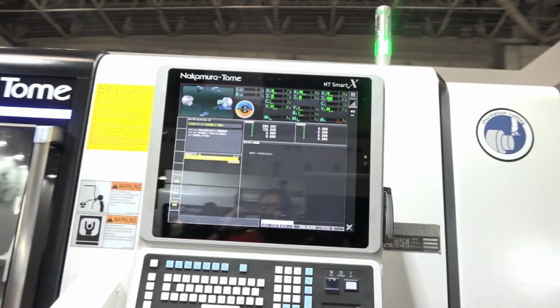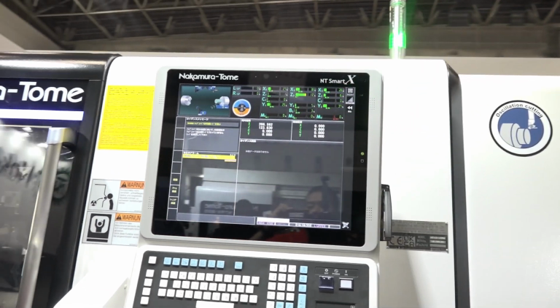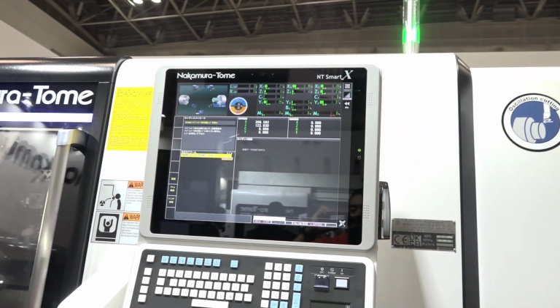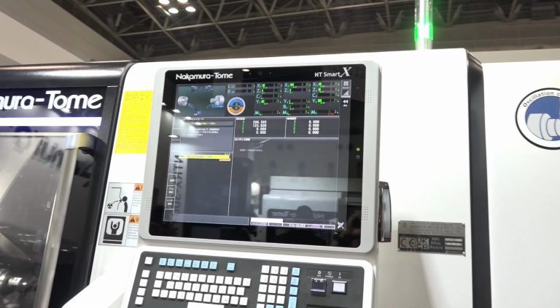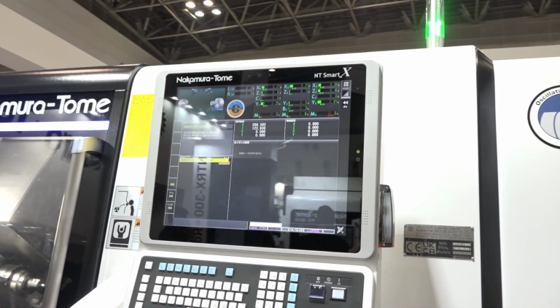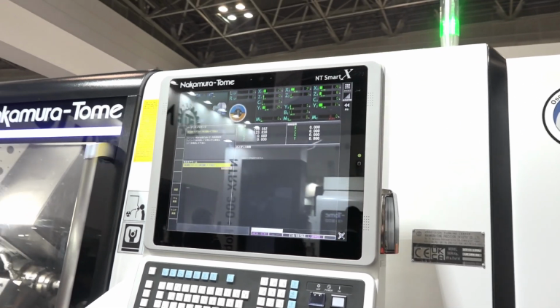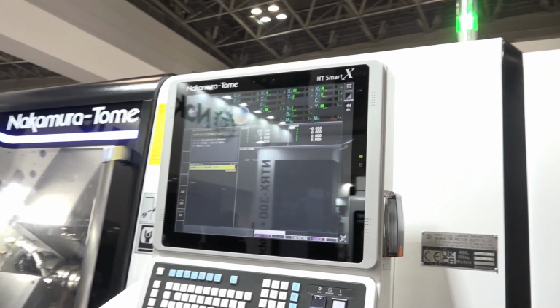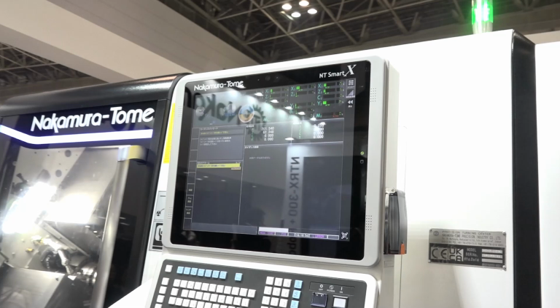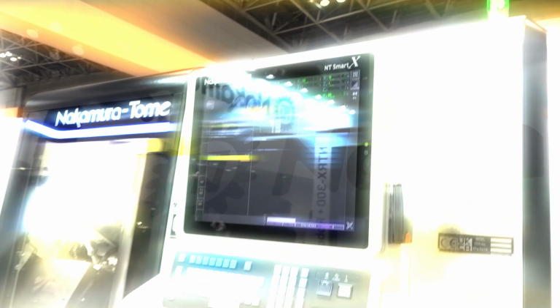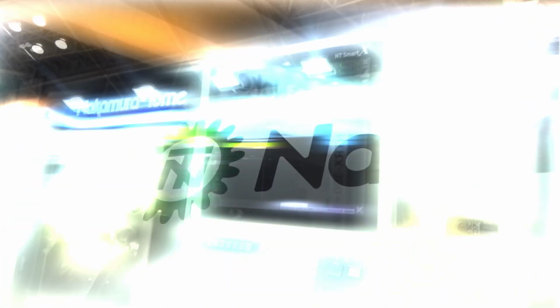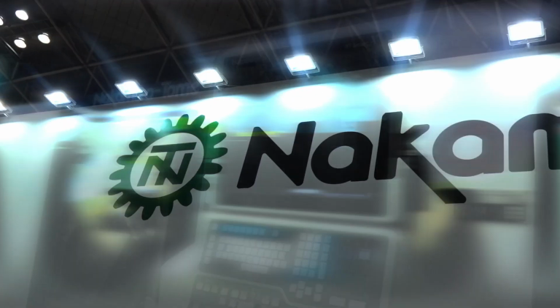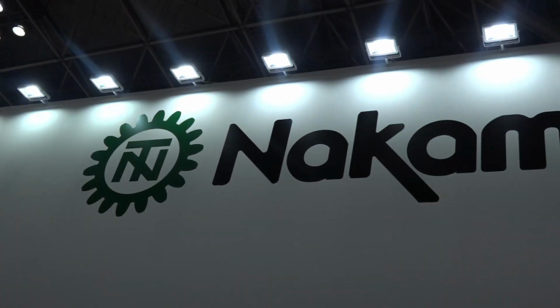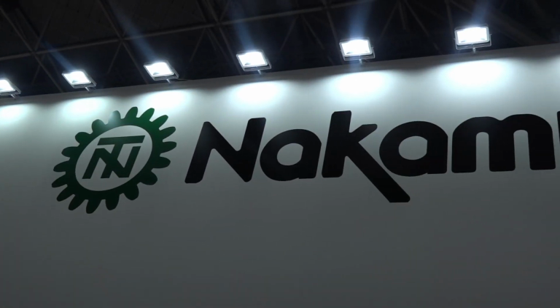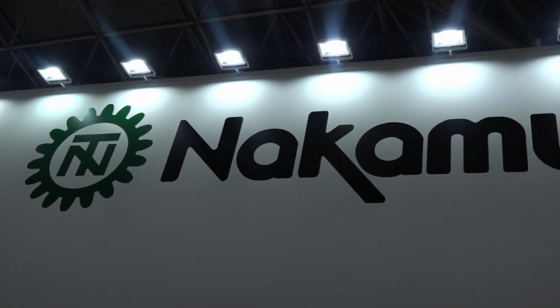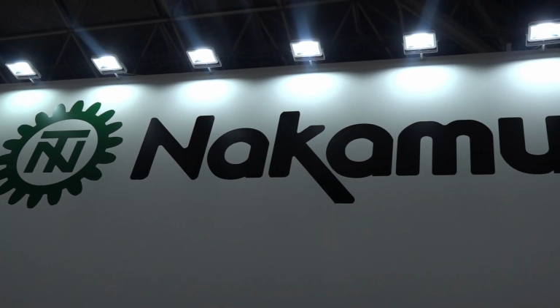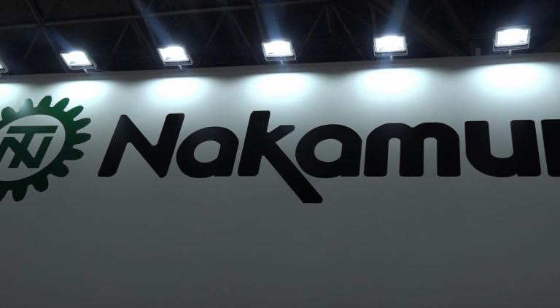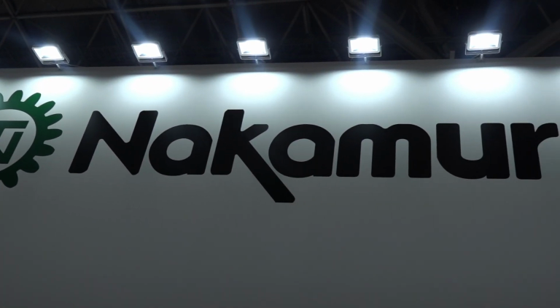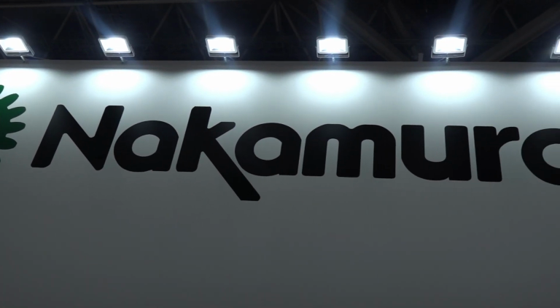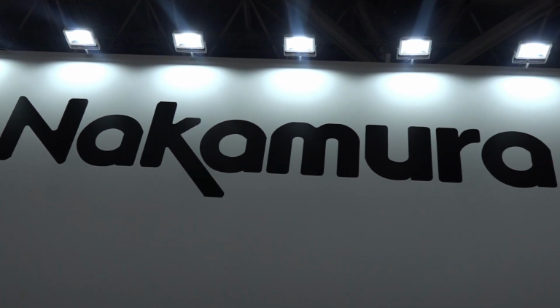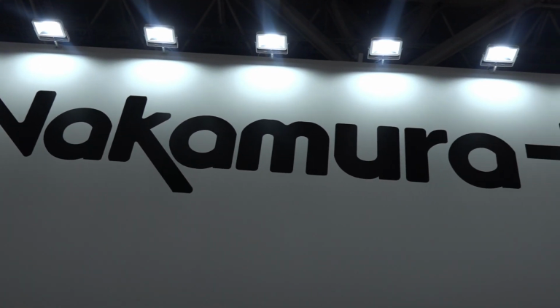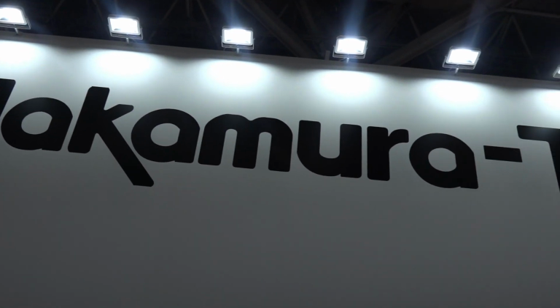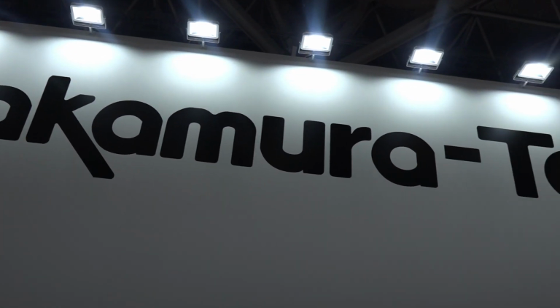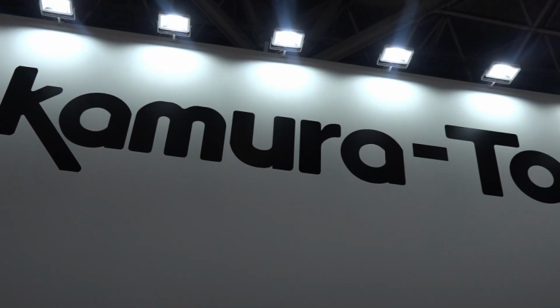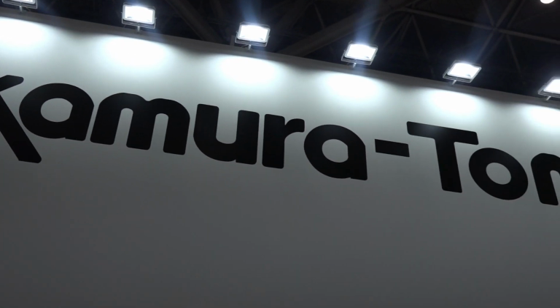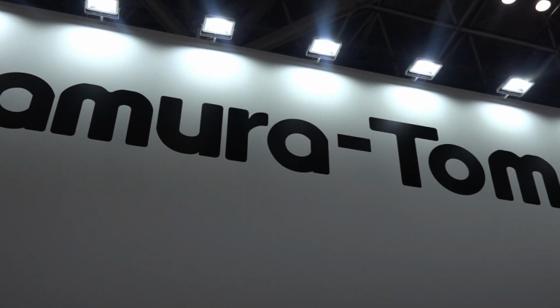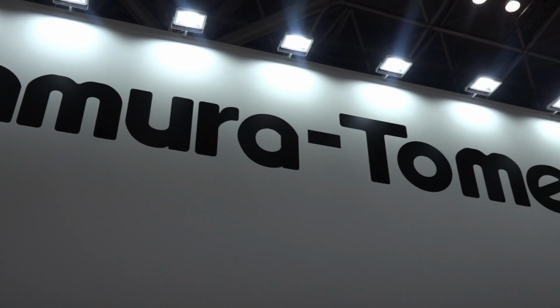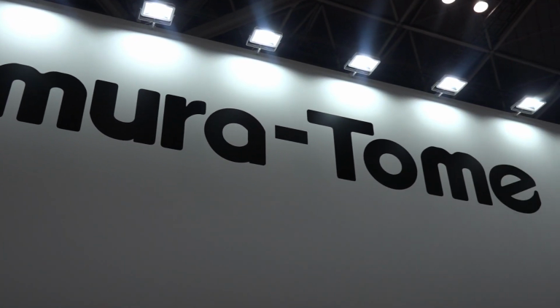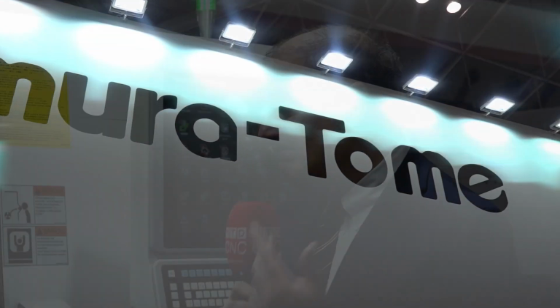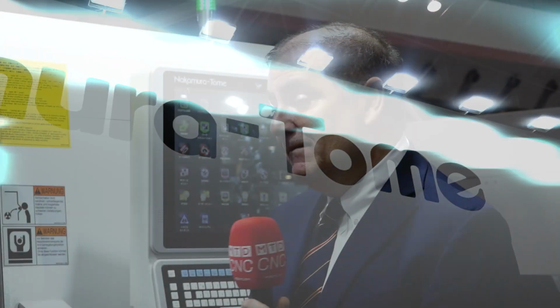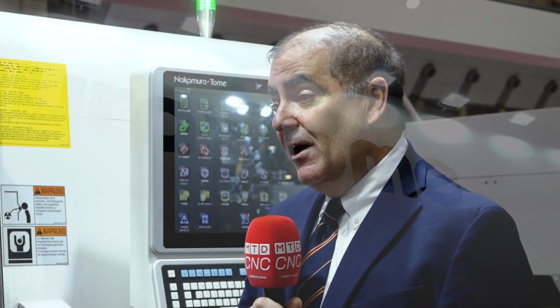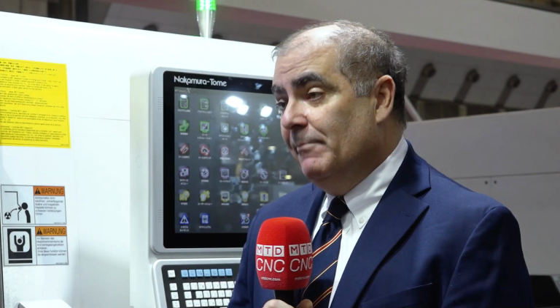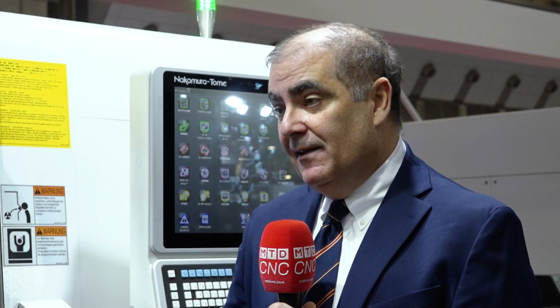You have three turrets — you can have 24 tools per turret. A lot of tools in the cut. Changeover can be done in a matter of minutes.